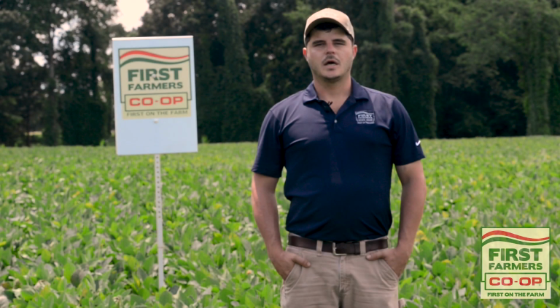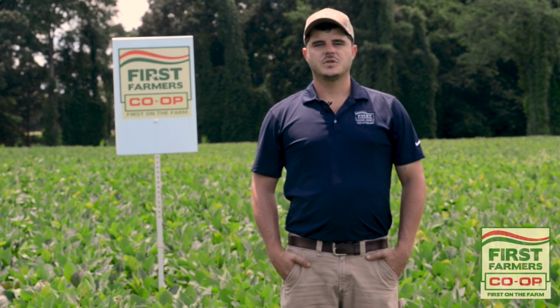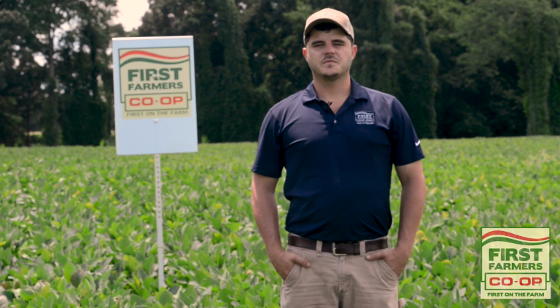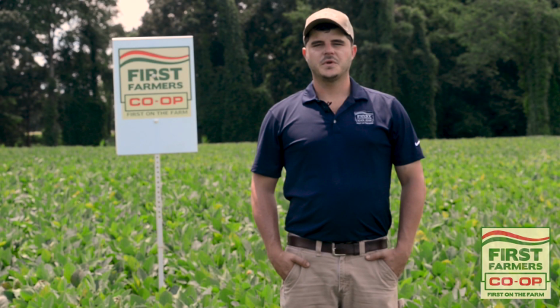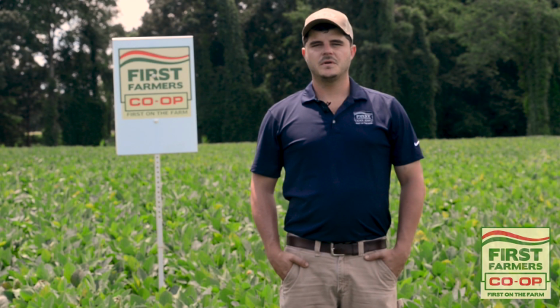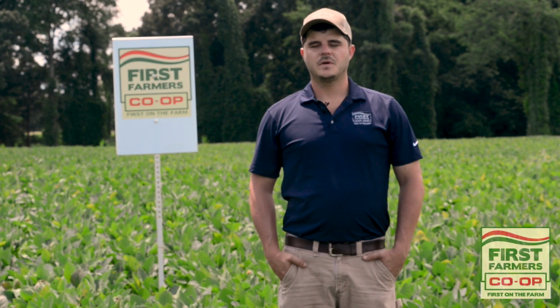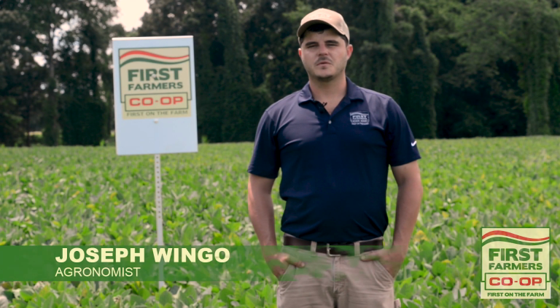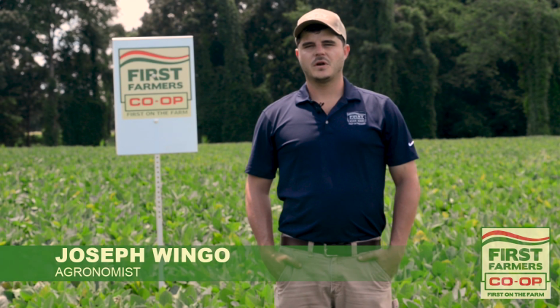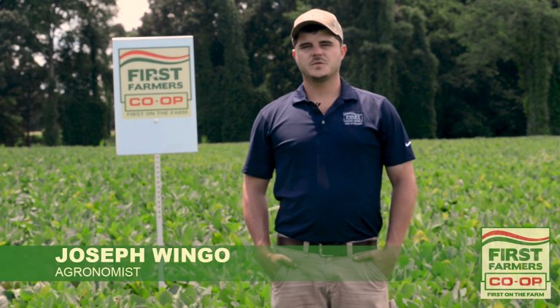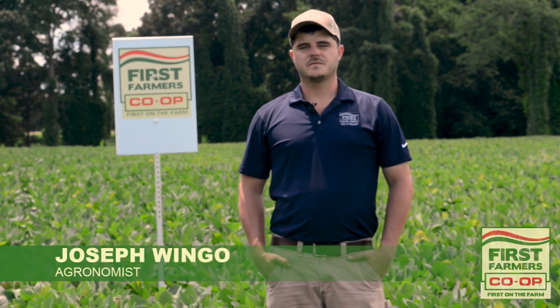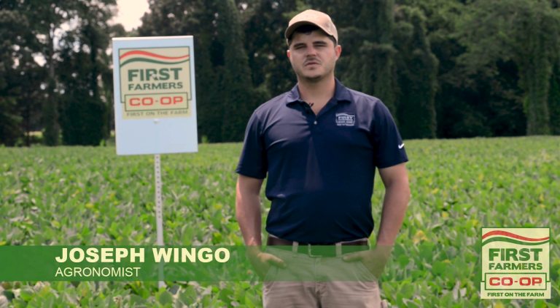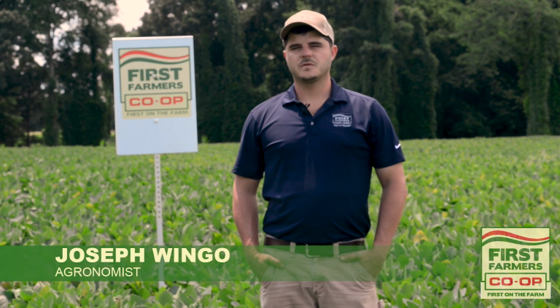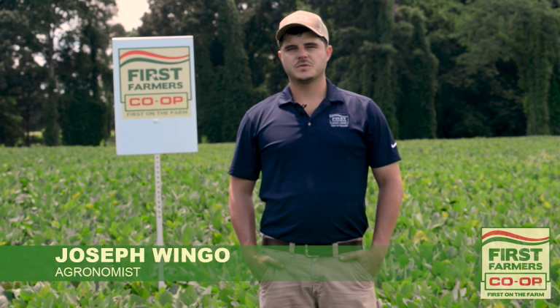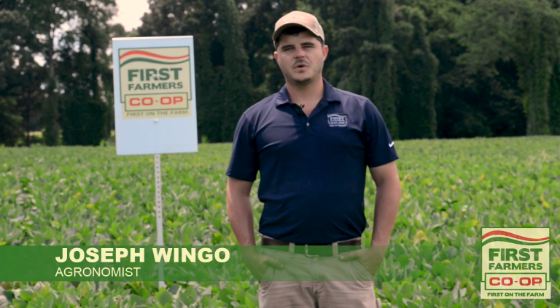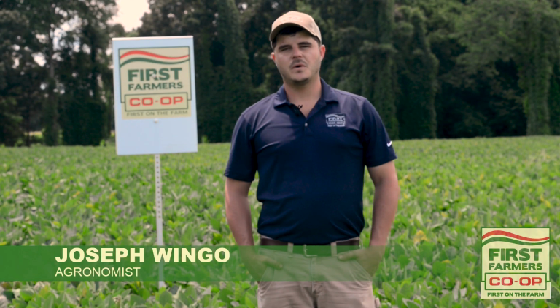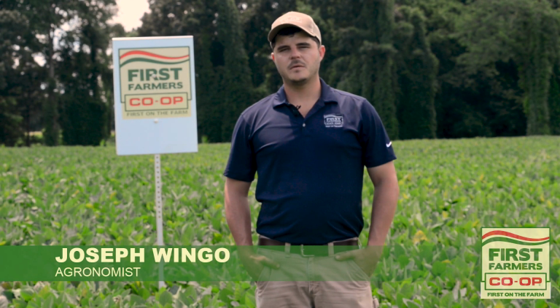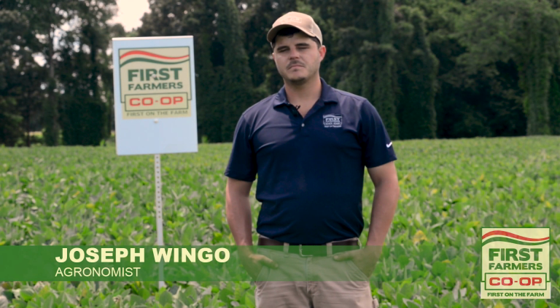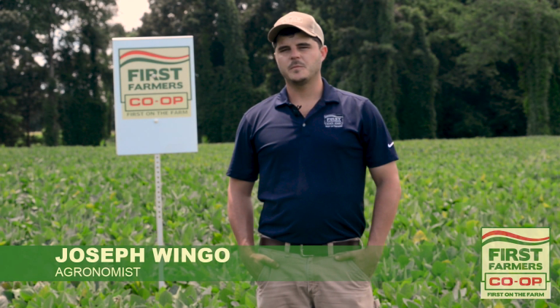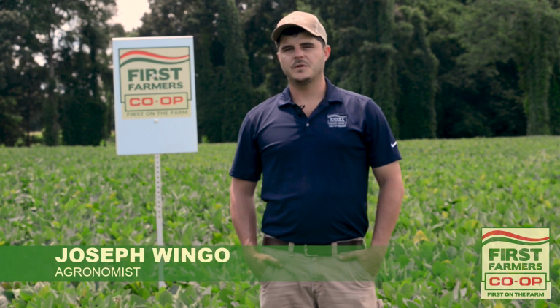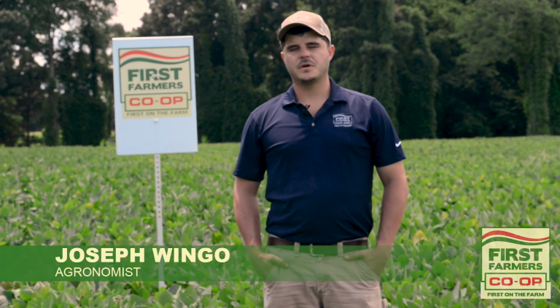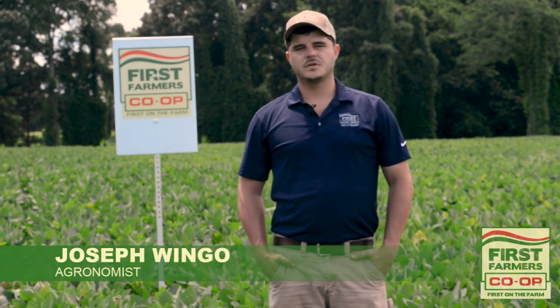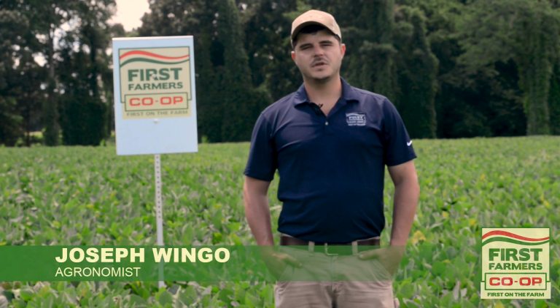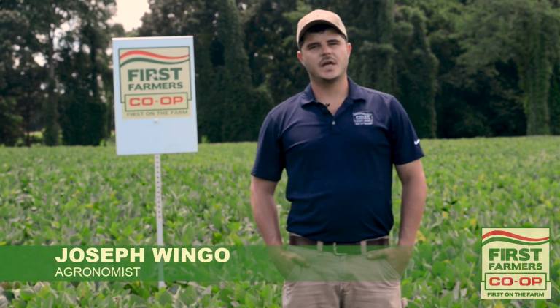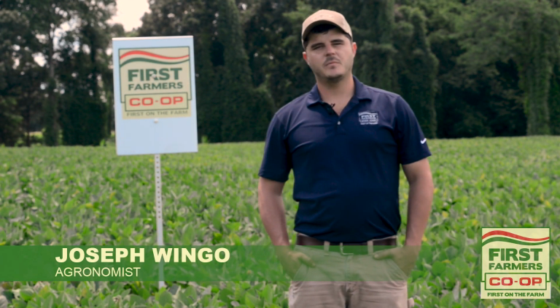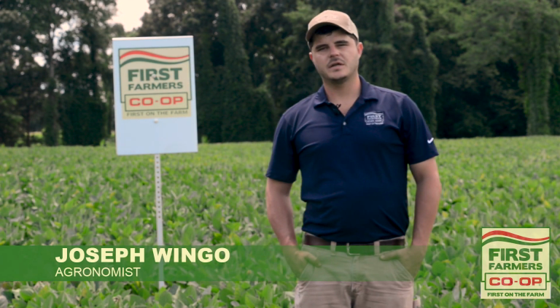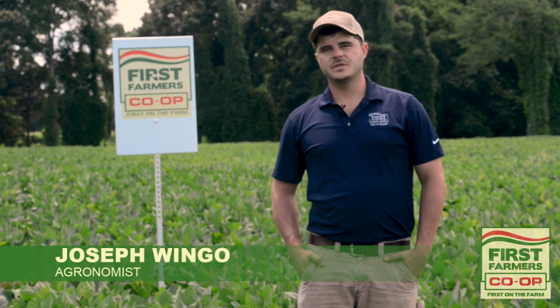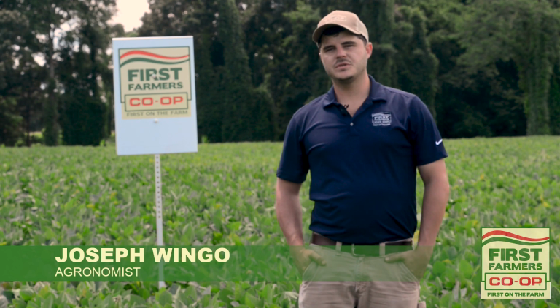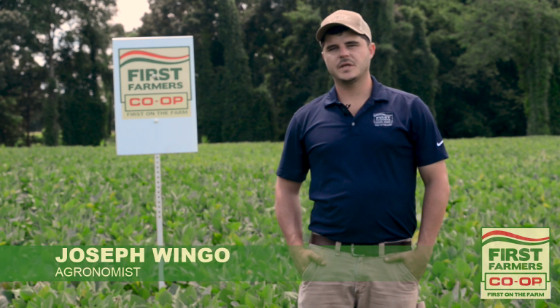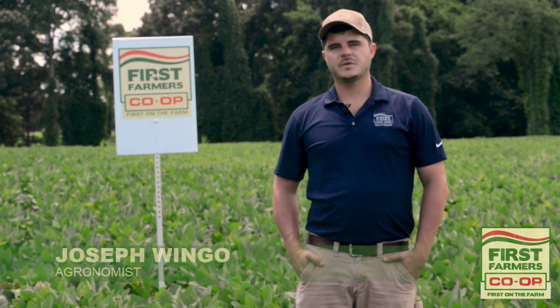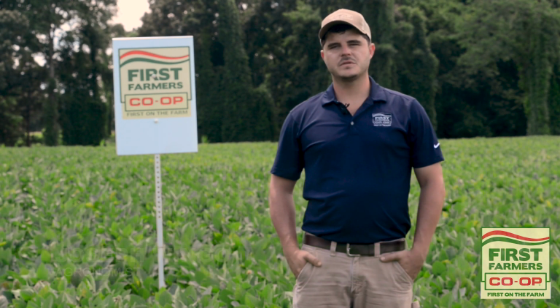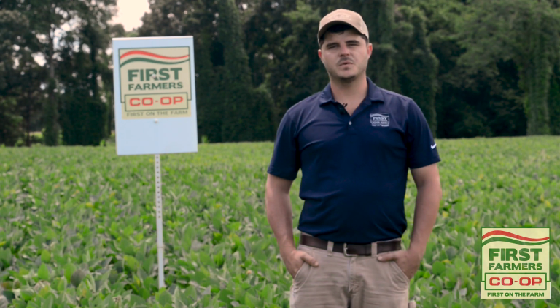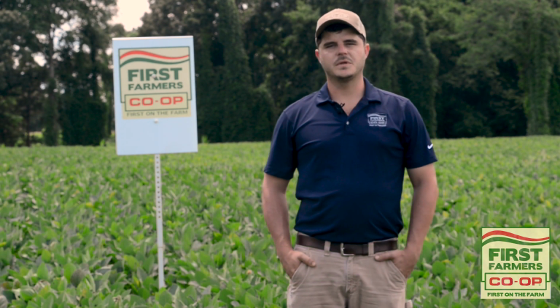I'm Joseph Wingo. I'm an agronomist at First Farmers Co-op. I'm here to talk to you today about tissue sampling in soybeans.